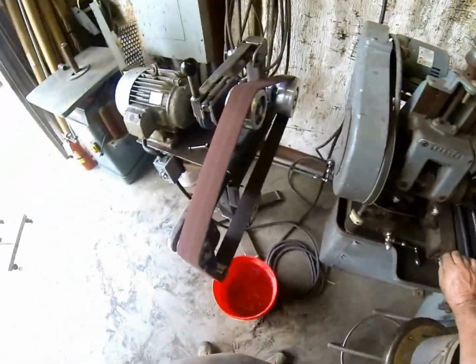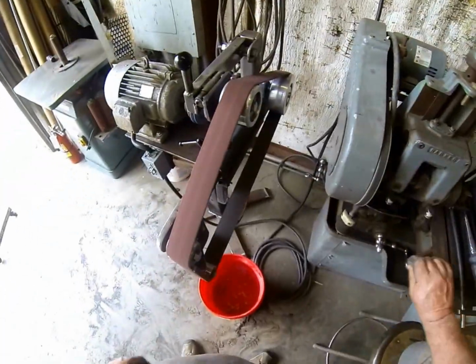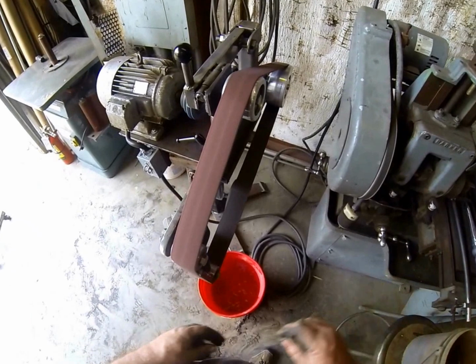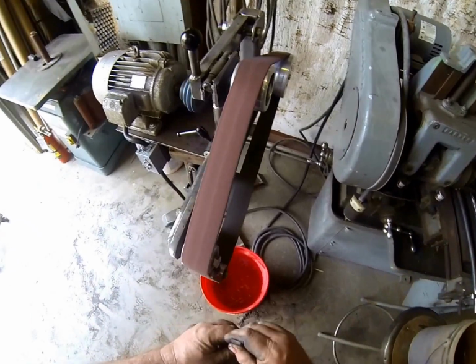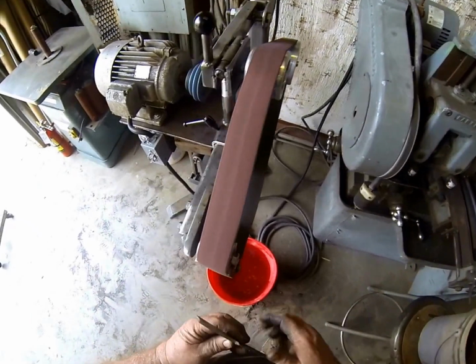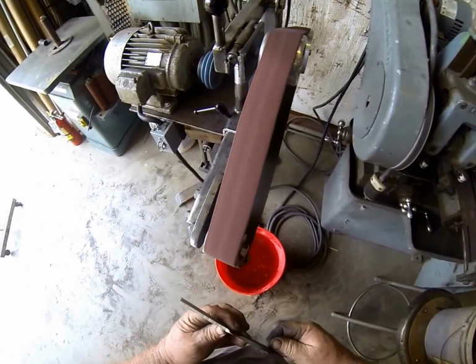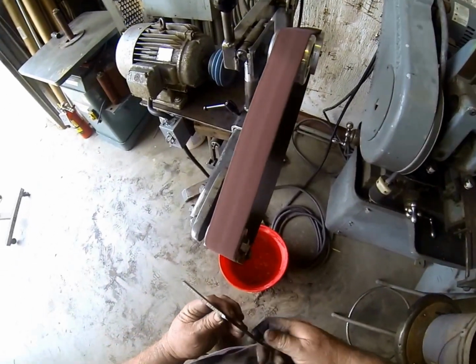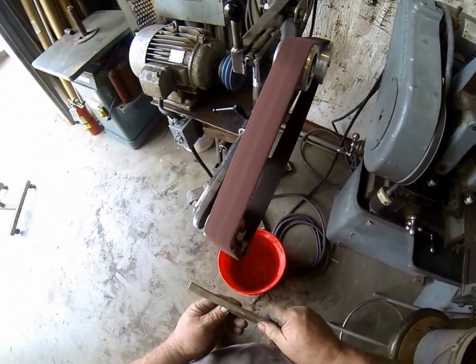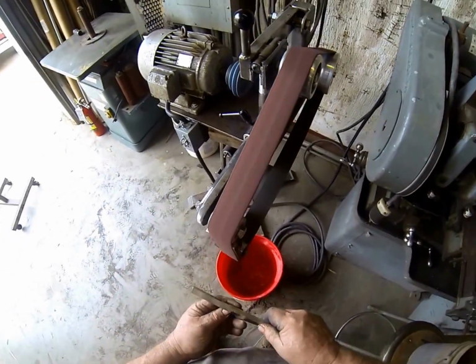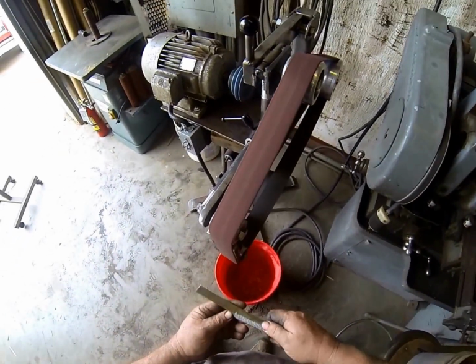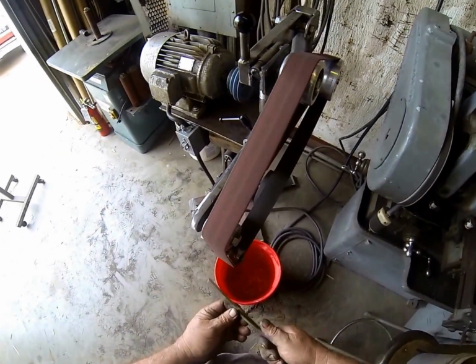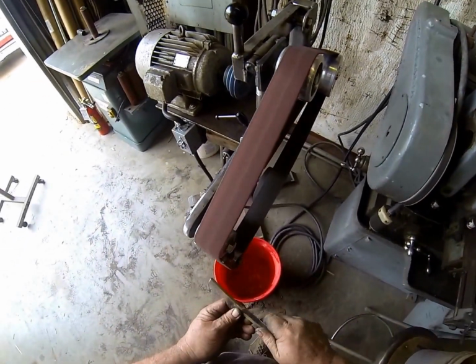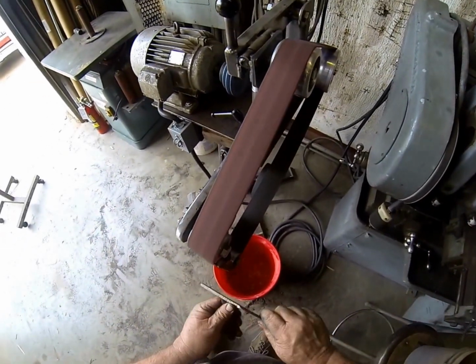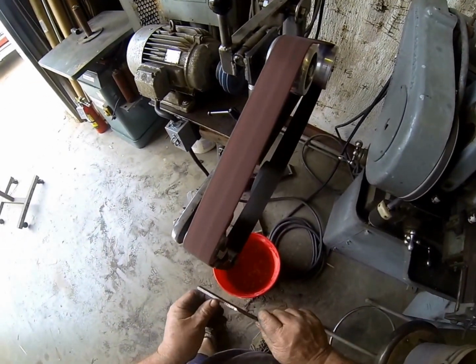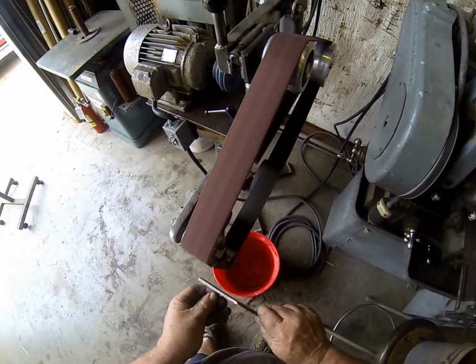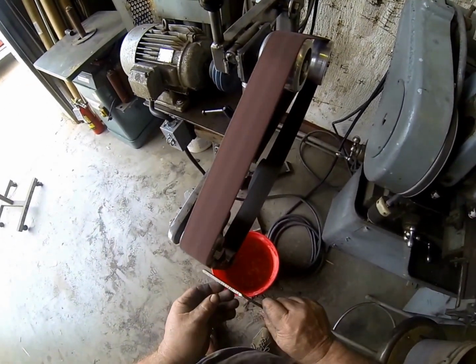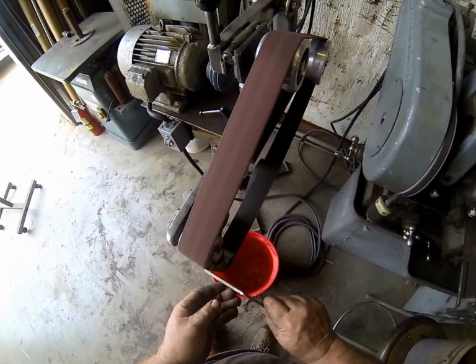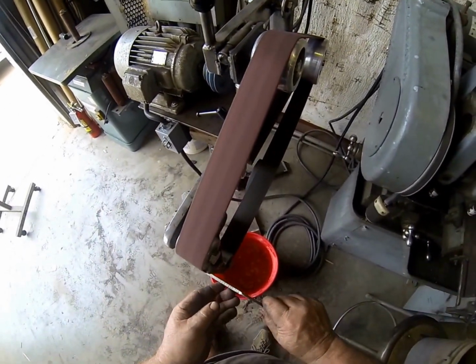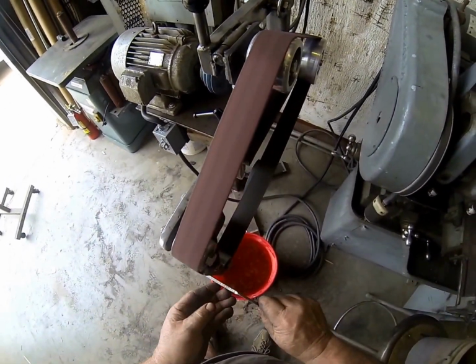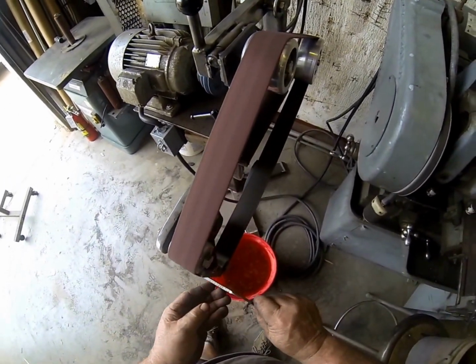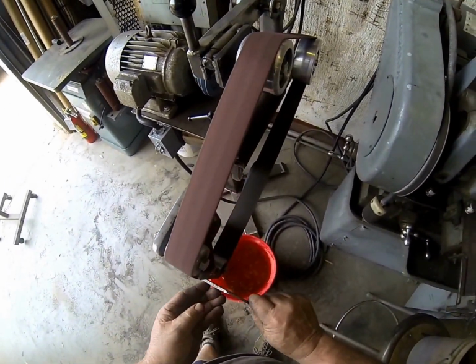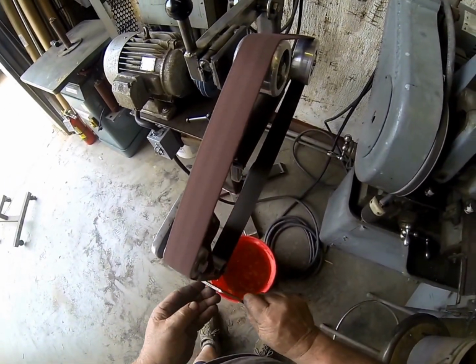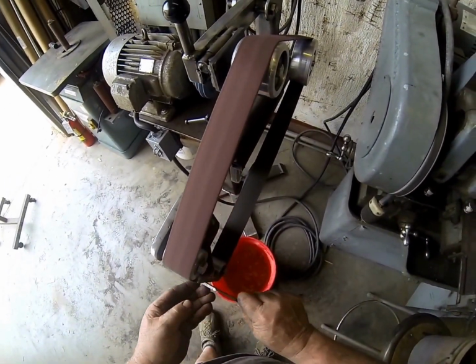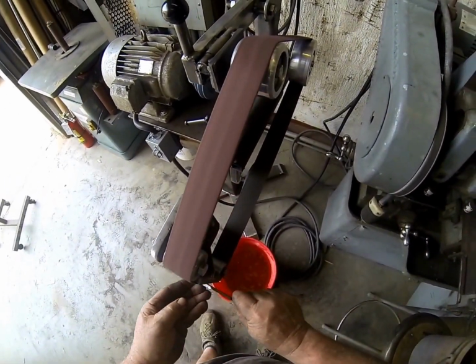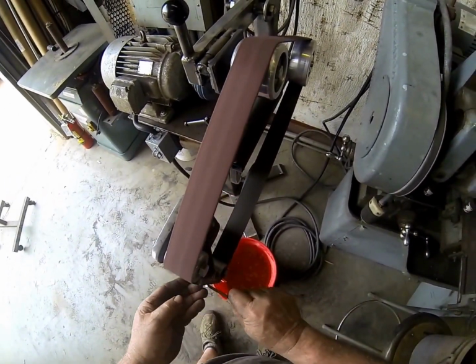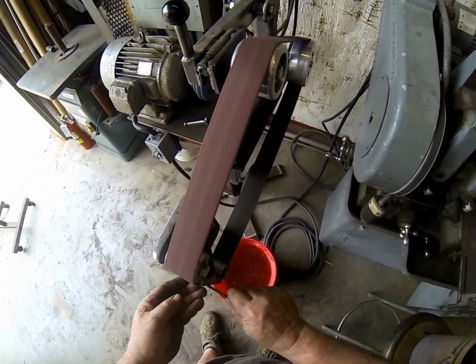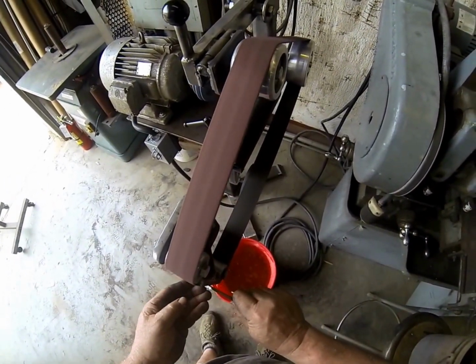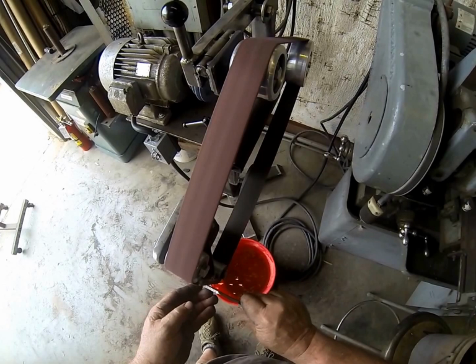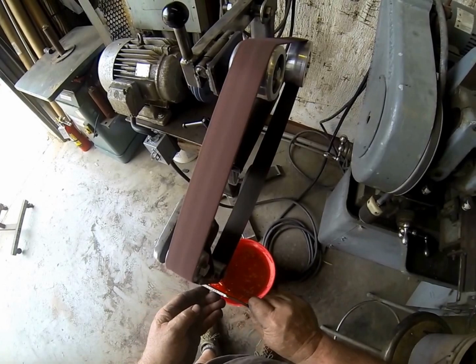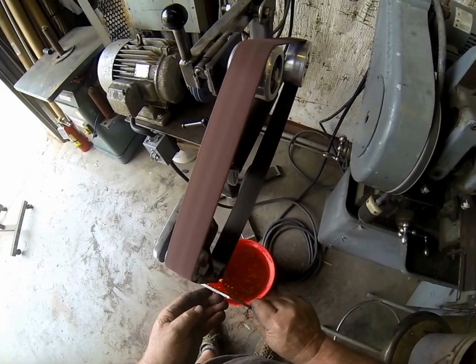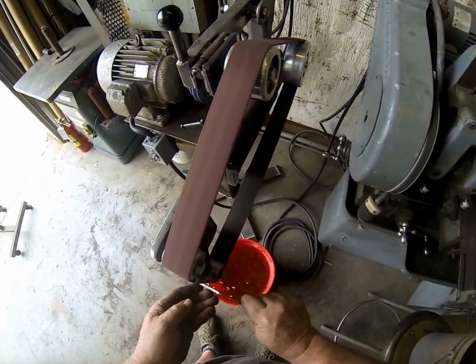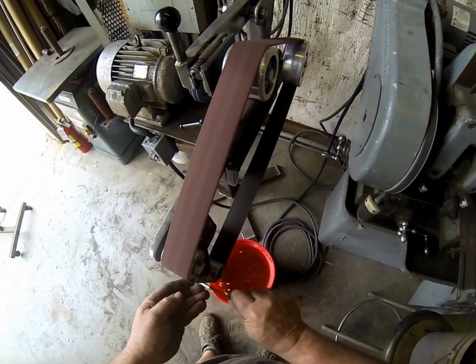Now you can see I've got a flat surface to grind something on. If I needed to grind this blade, I can grind it nice and smooth.